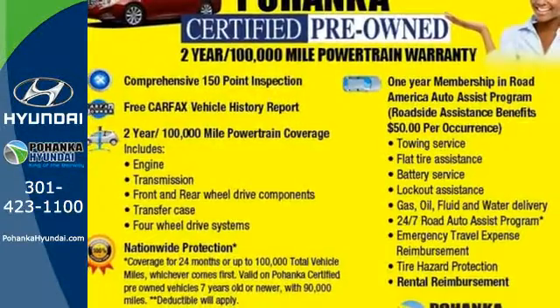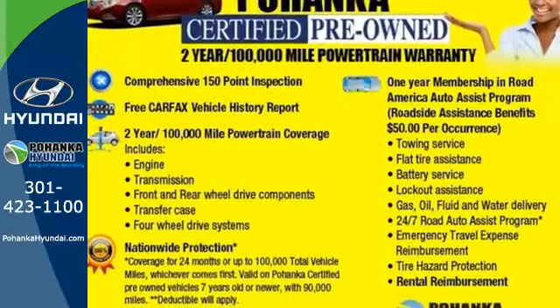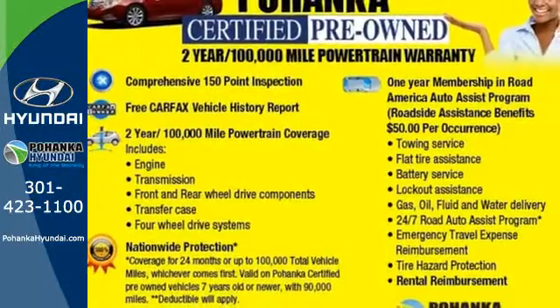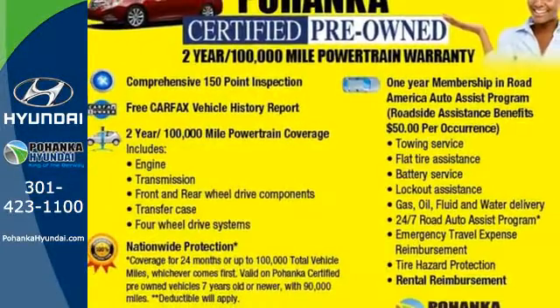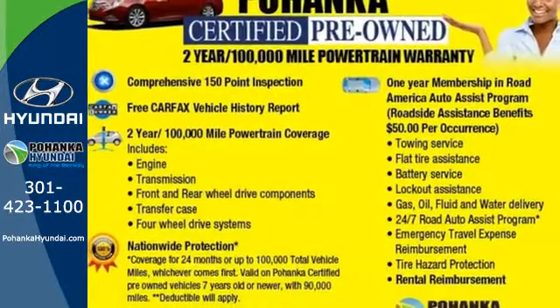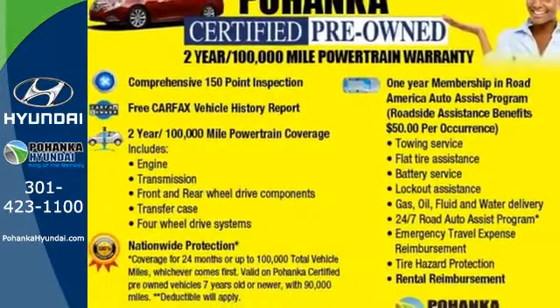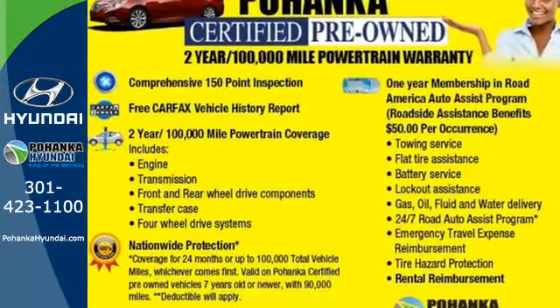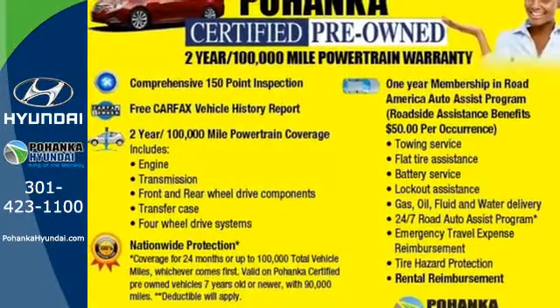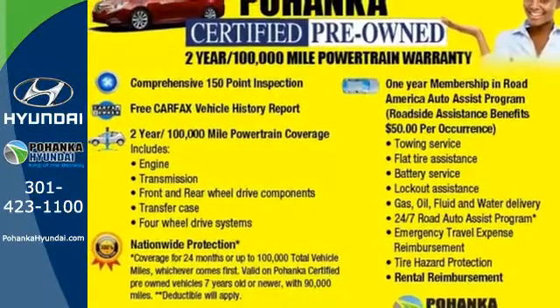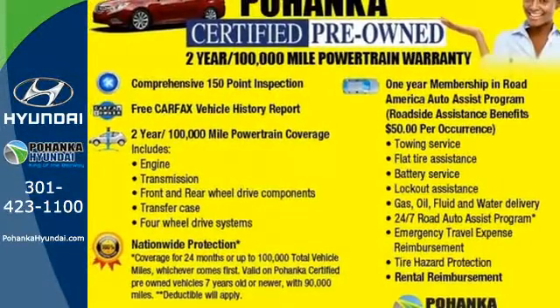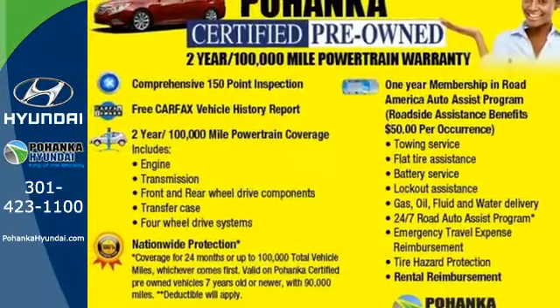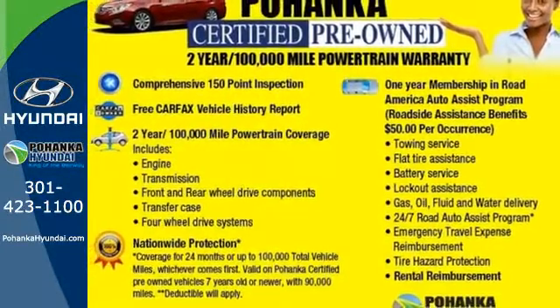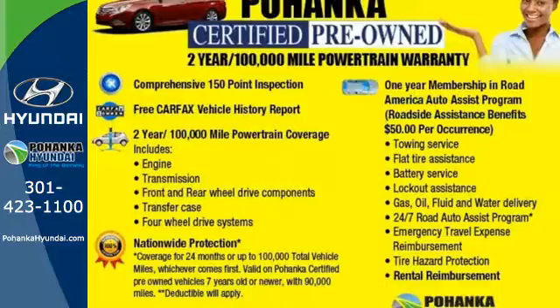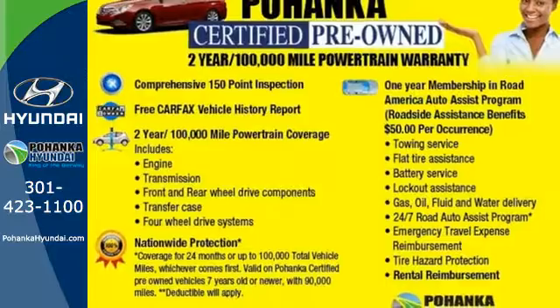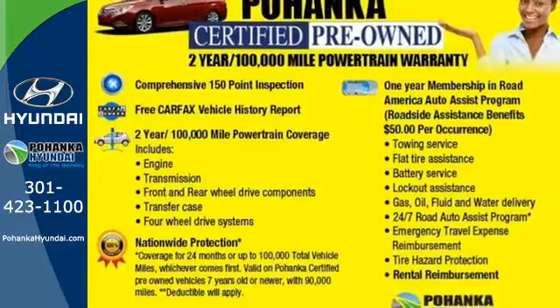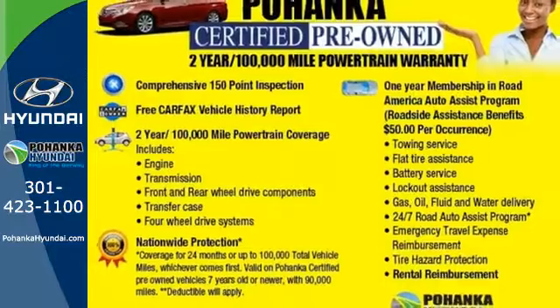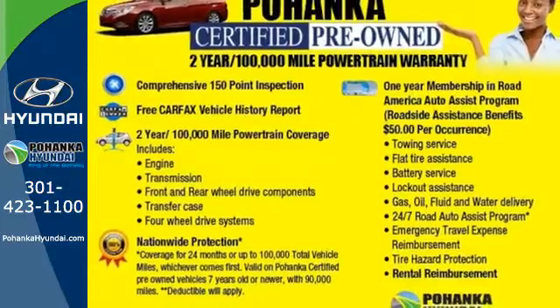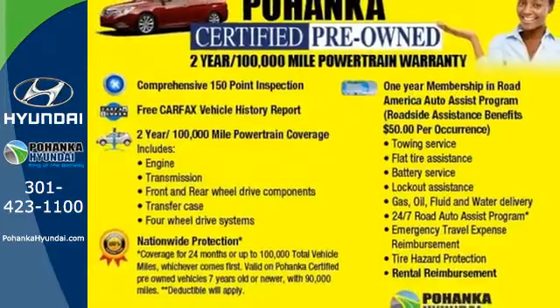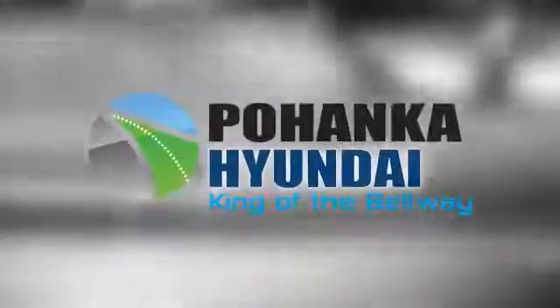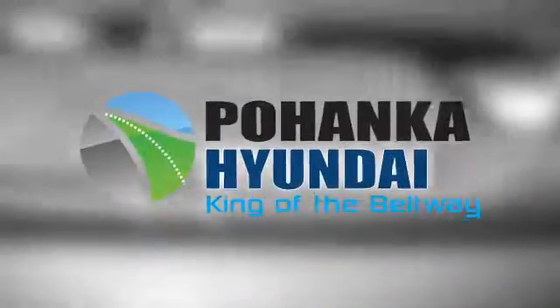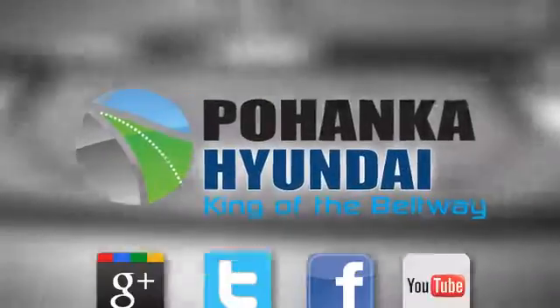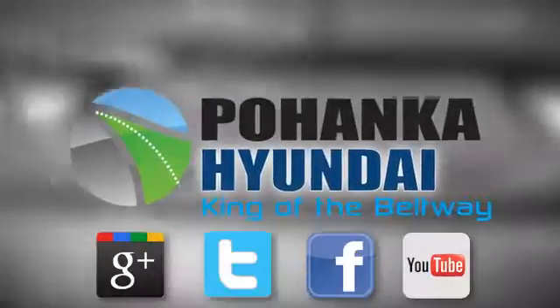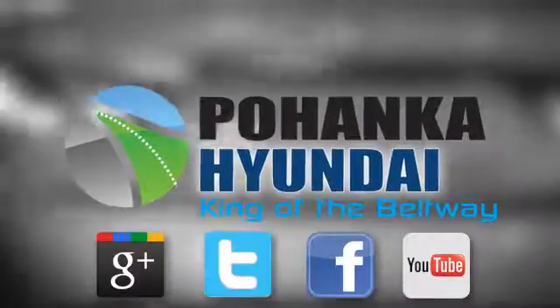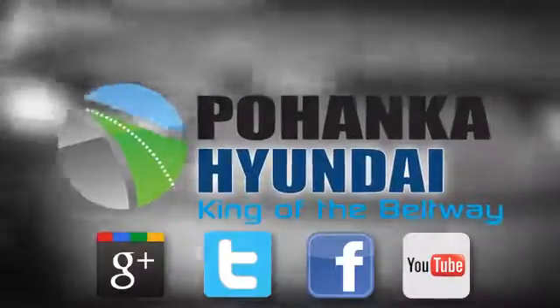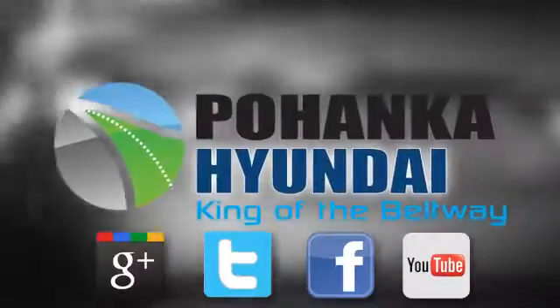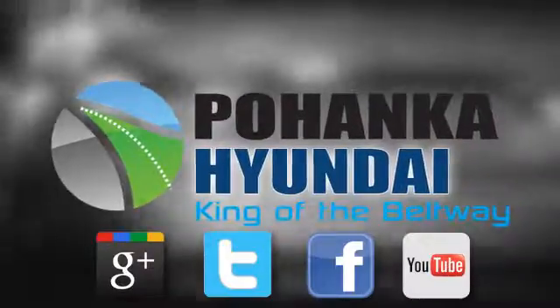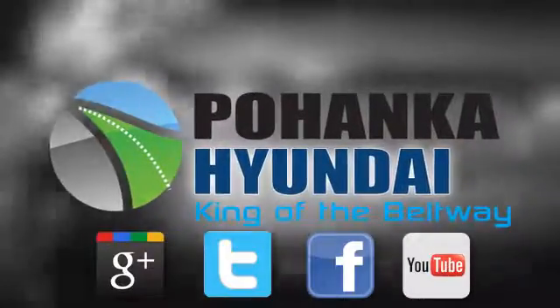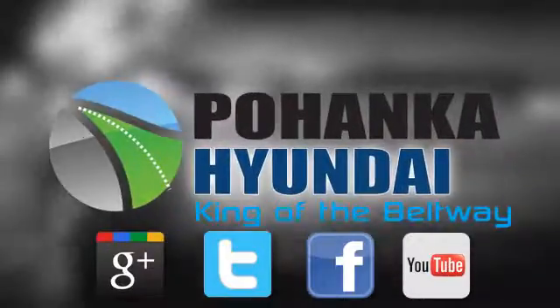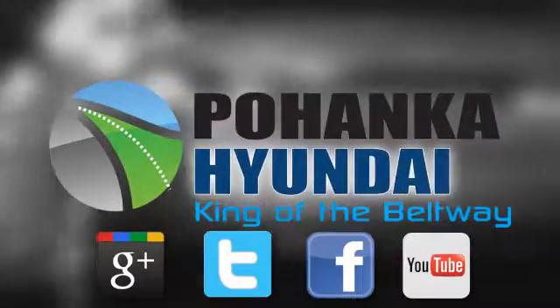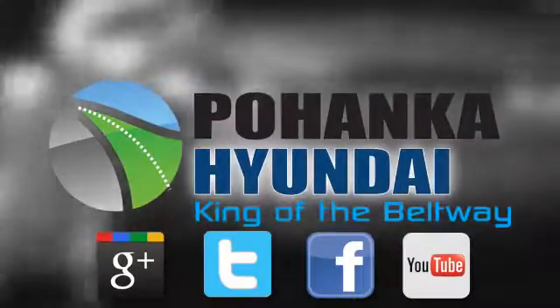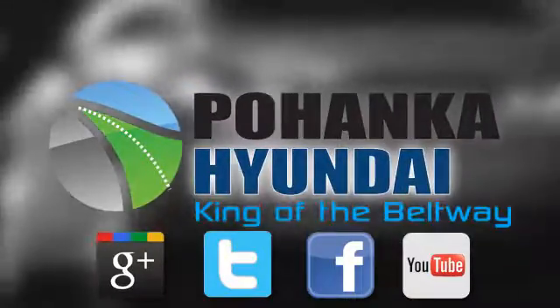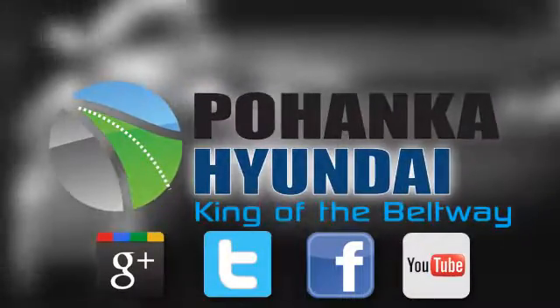Come in today for a test drive. Visit Bohenga Hyundai, King of the Beltway, today.